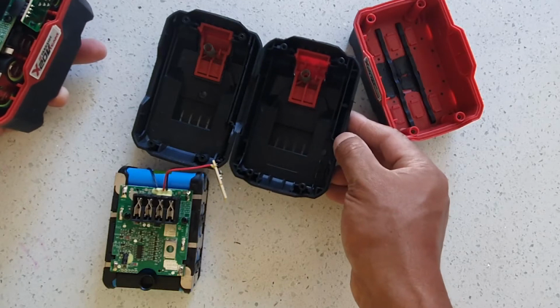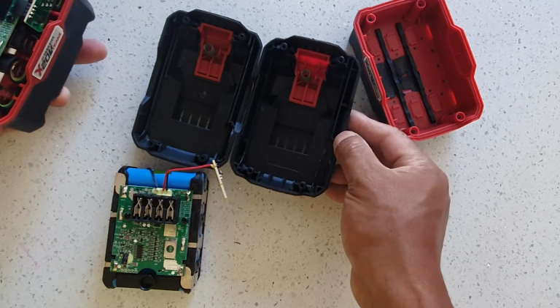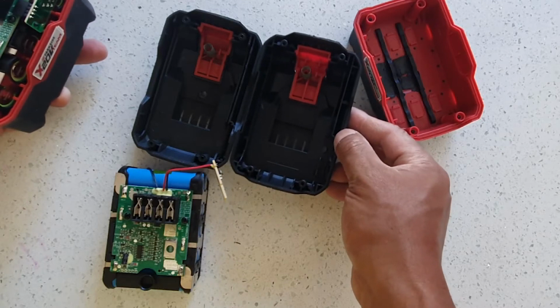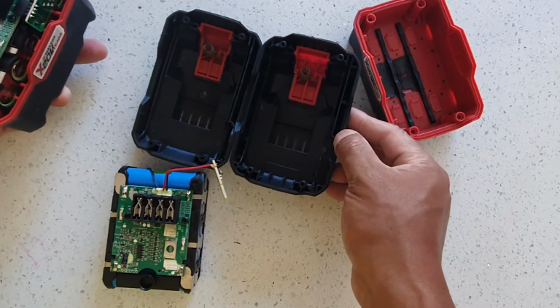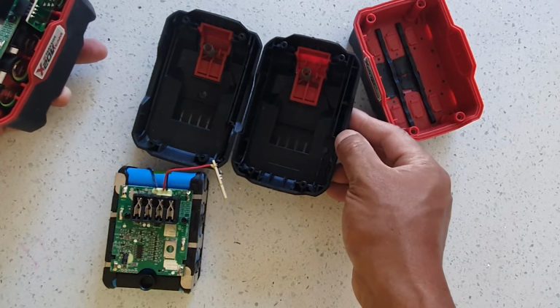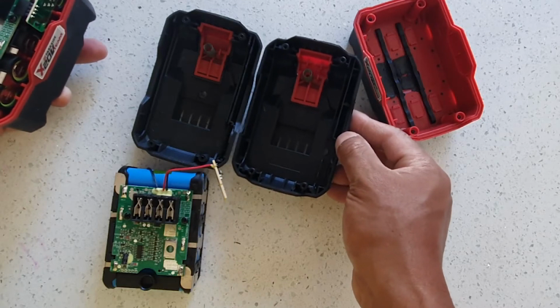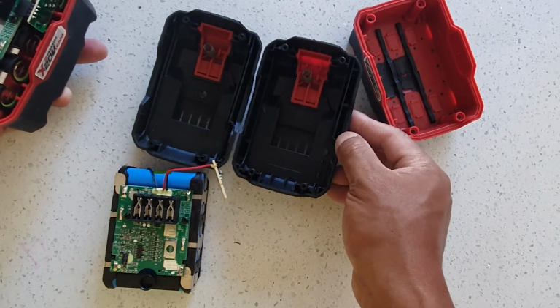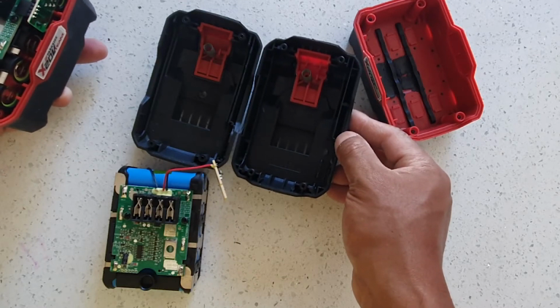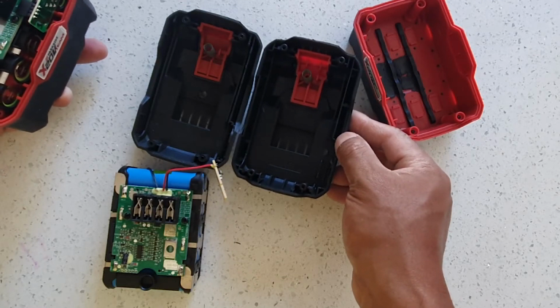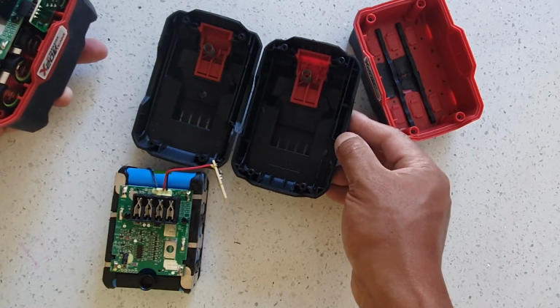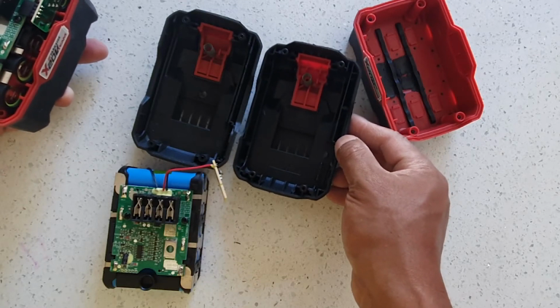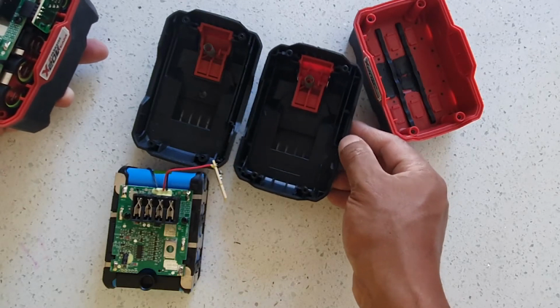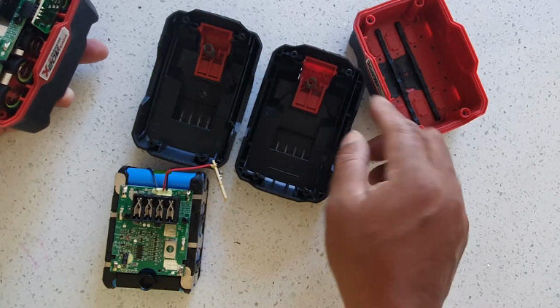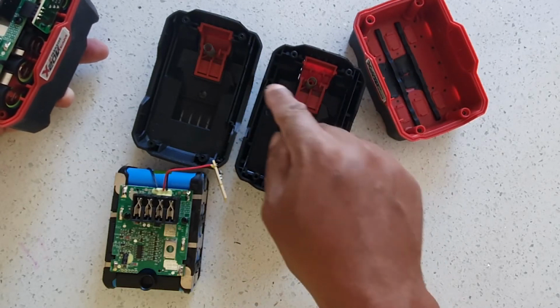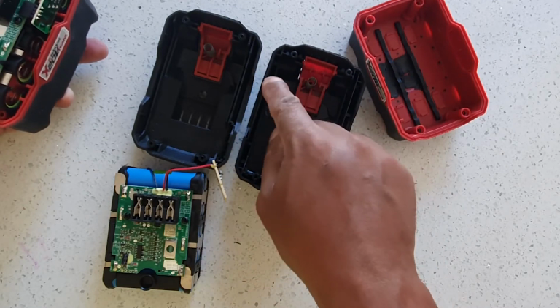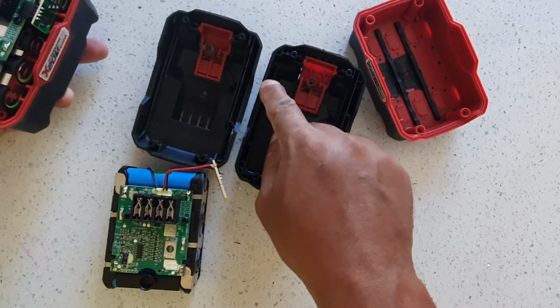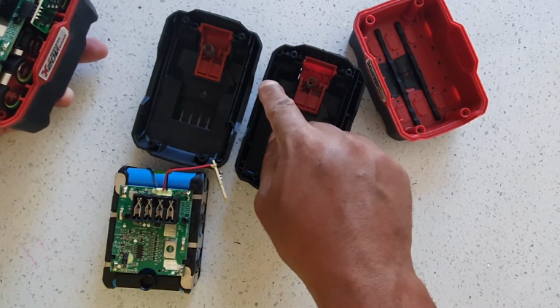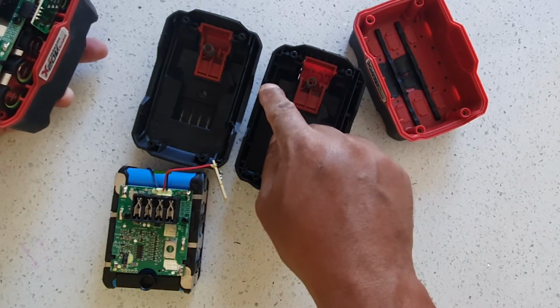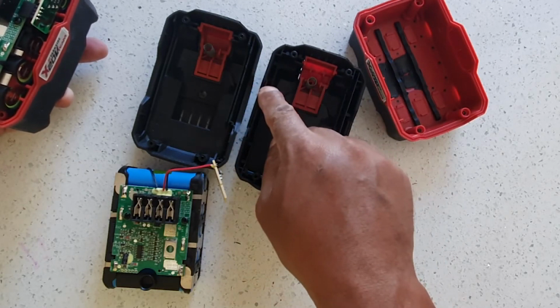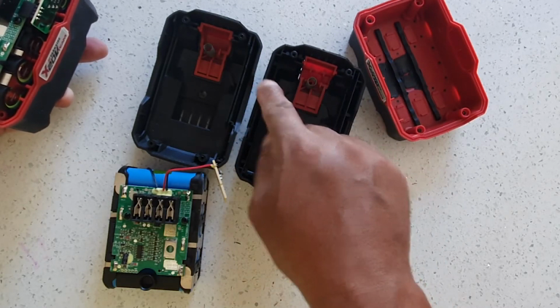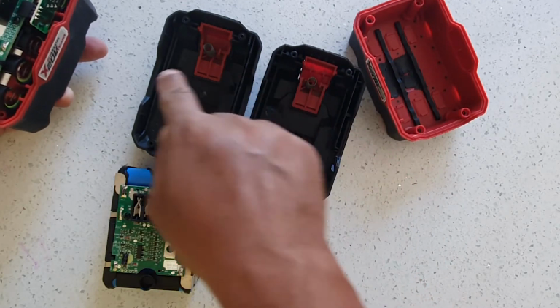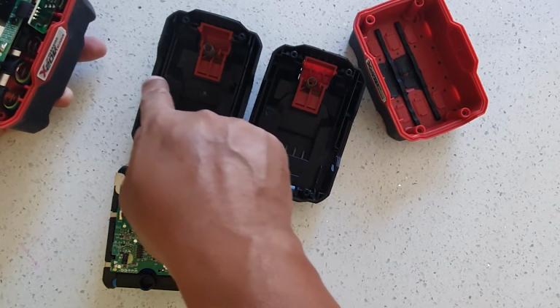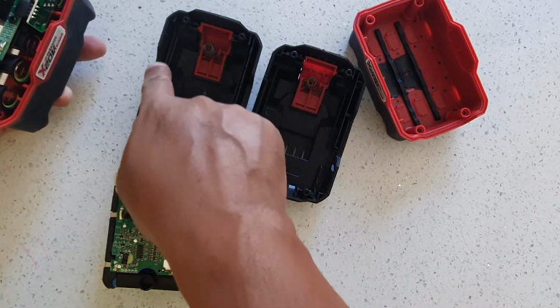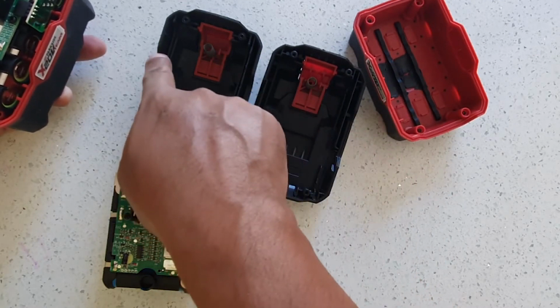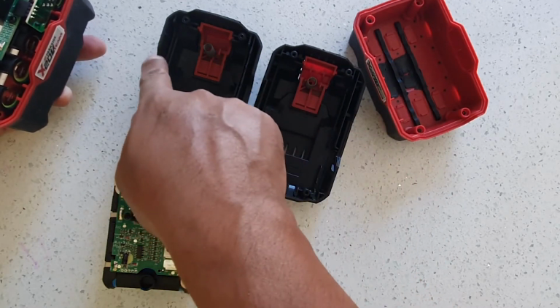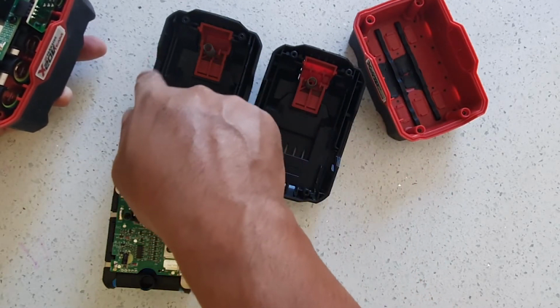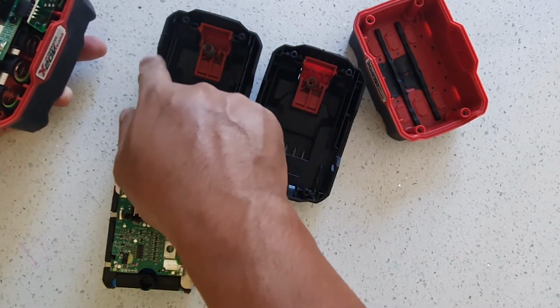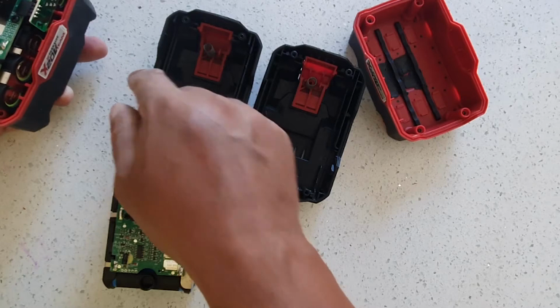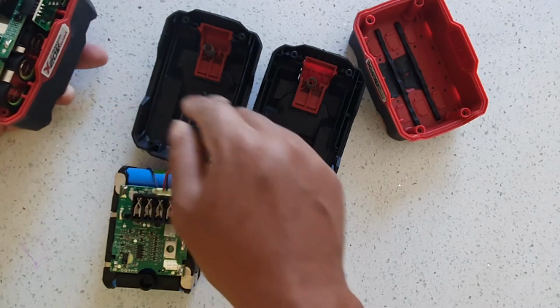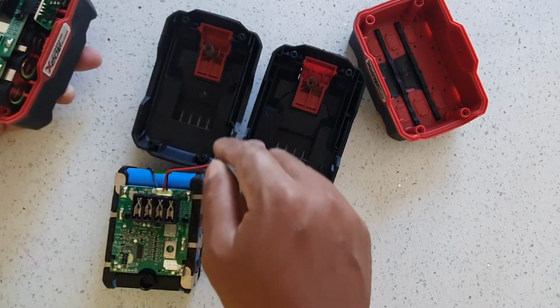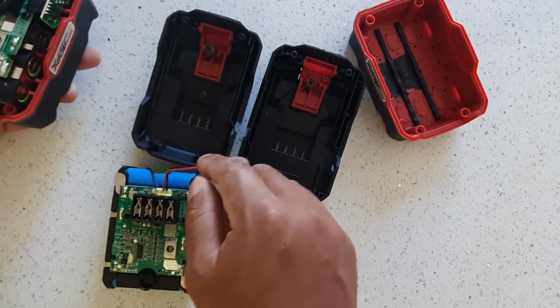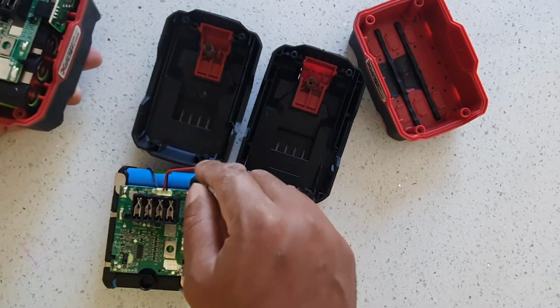There is a slight difference — this model has a small feature here that the other one doesn't have.